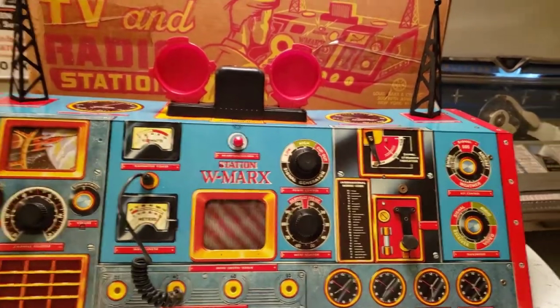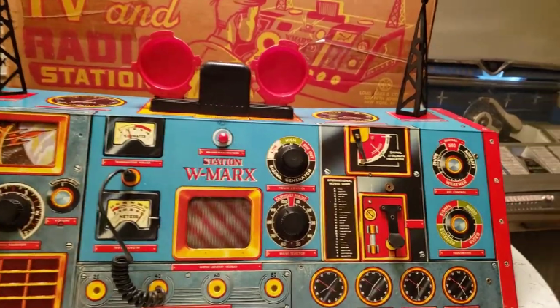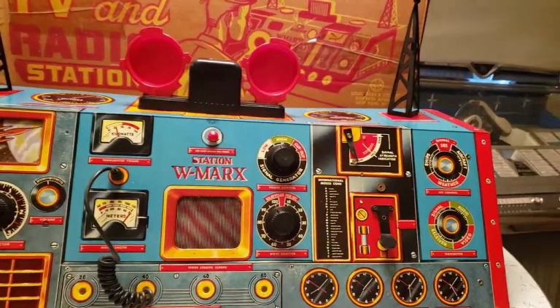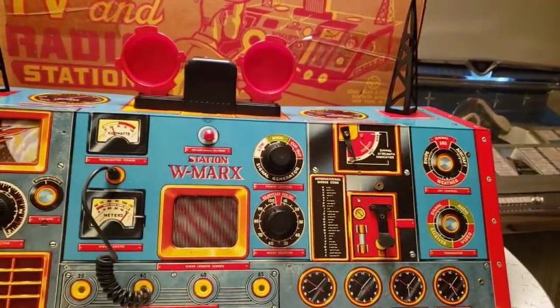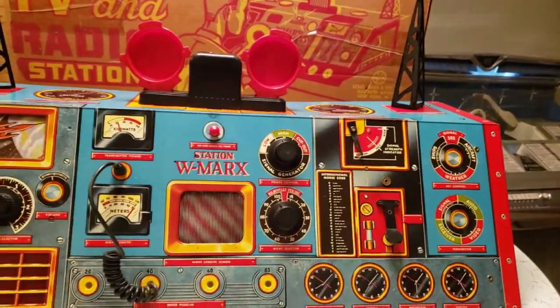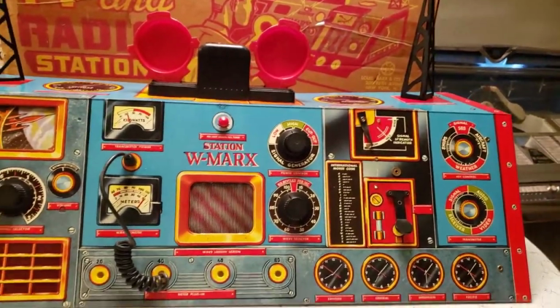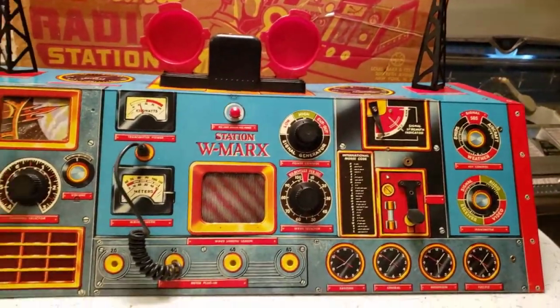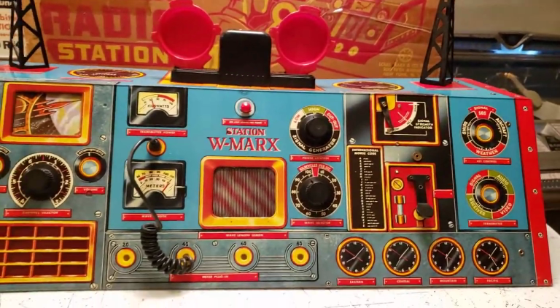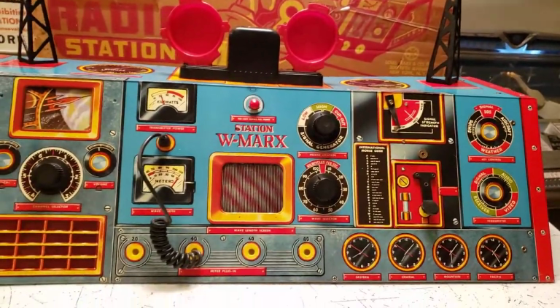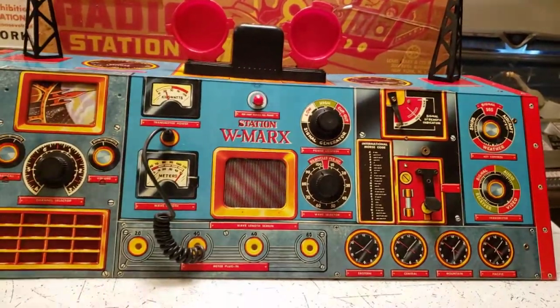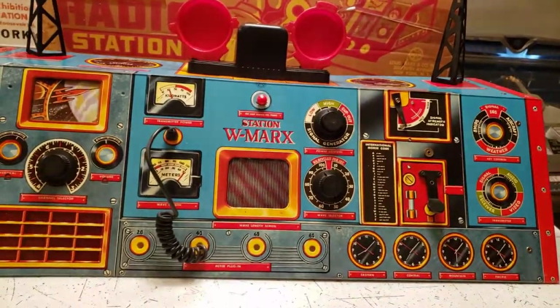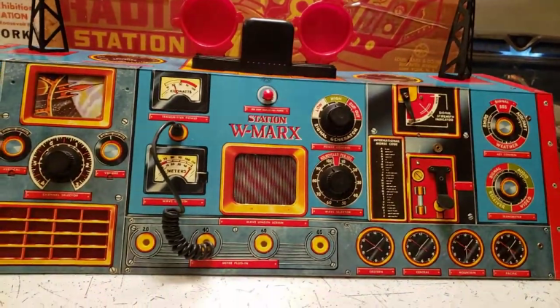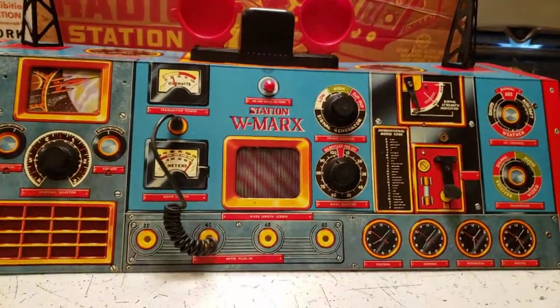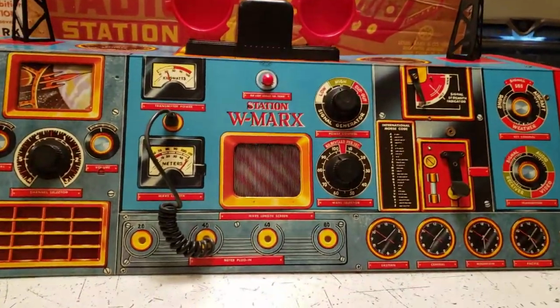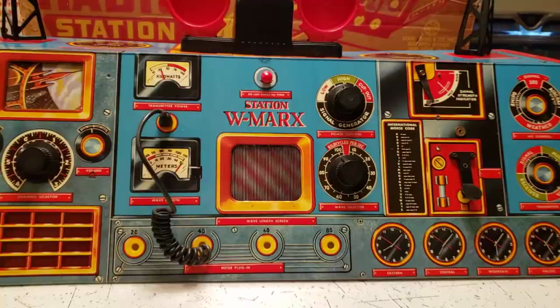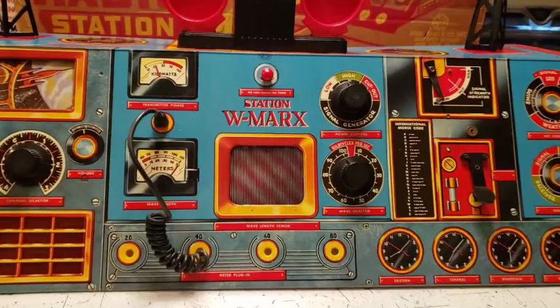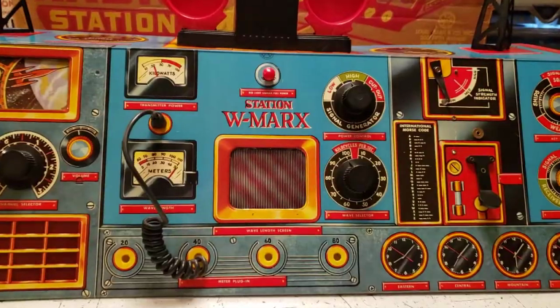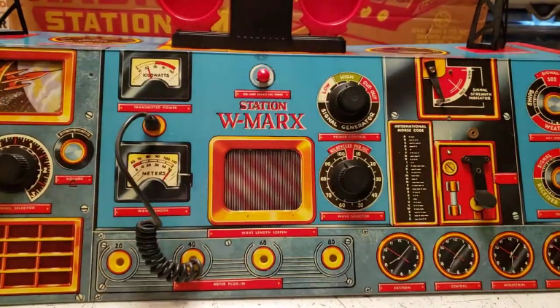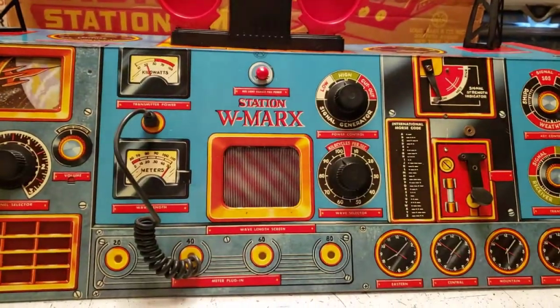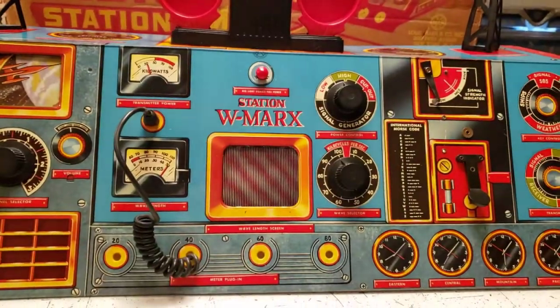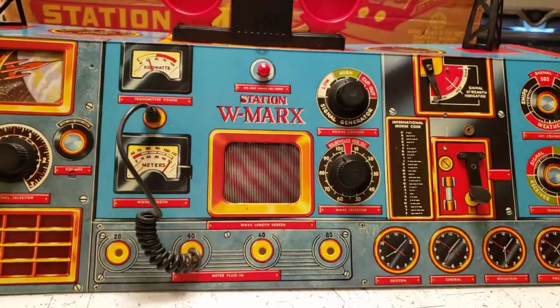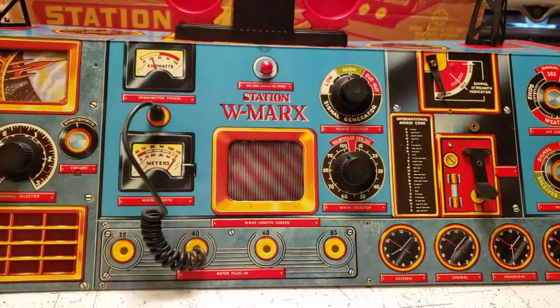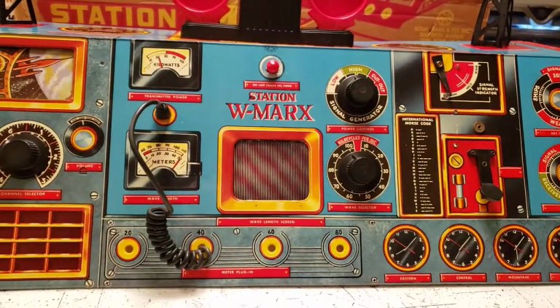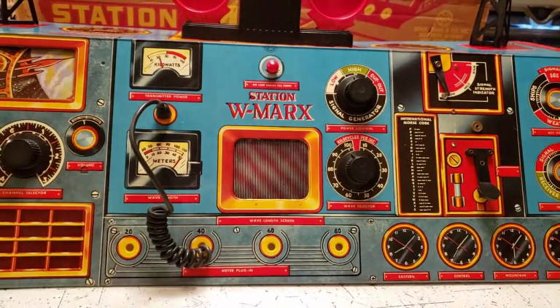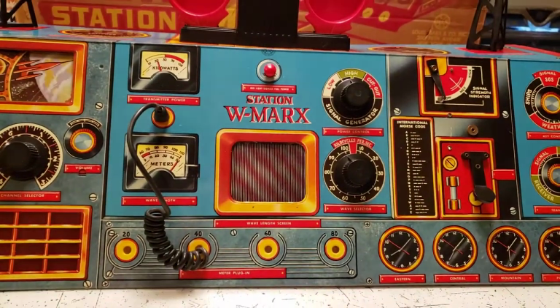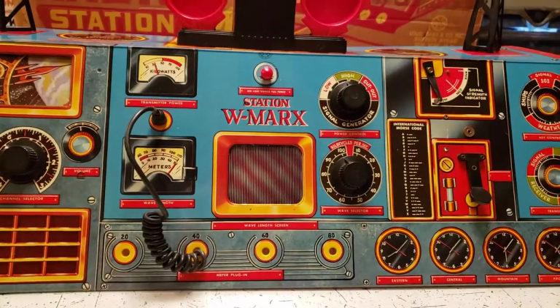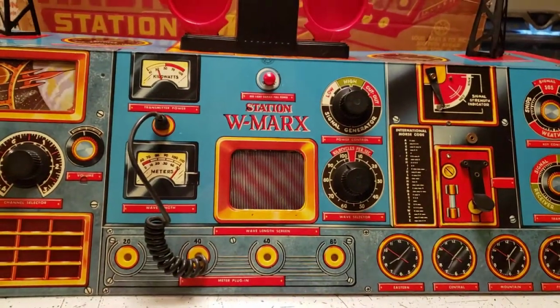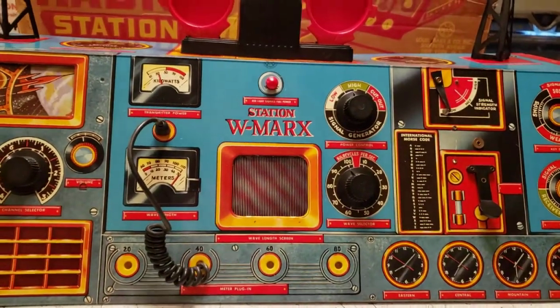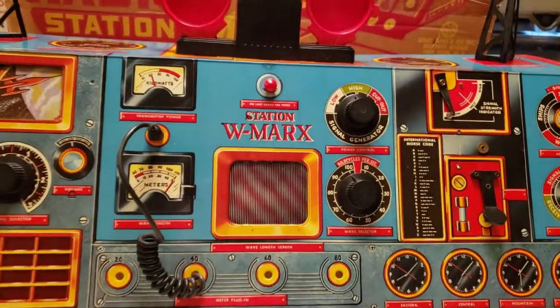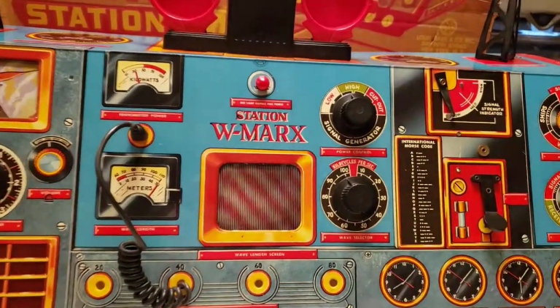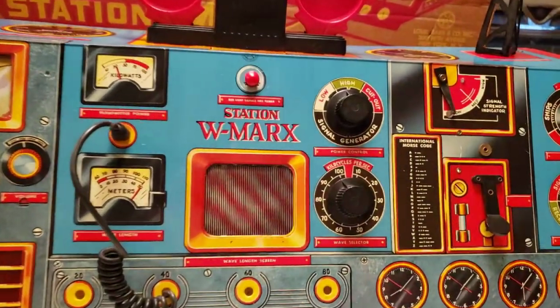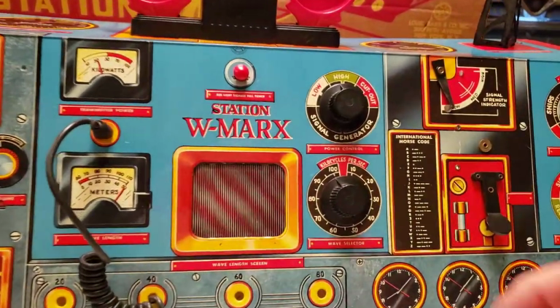Just immaculate. I would say new old stock. I don't think it has any playwear whatsoever.